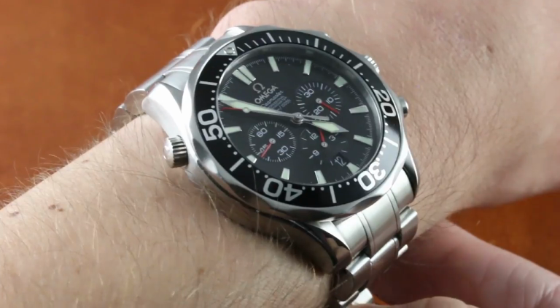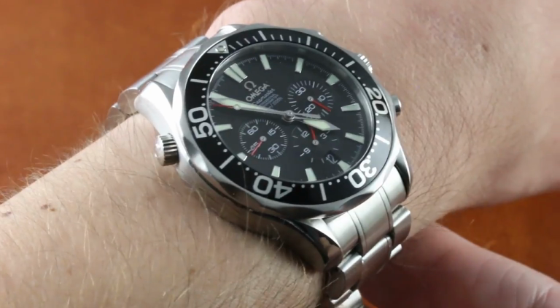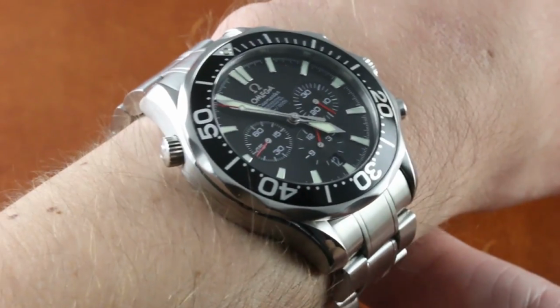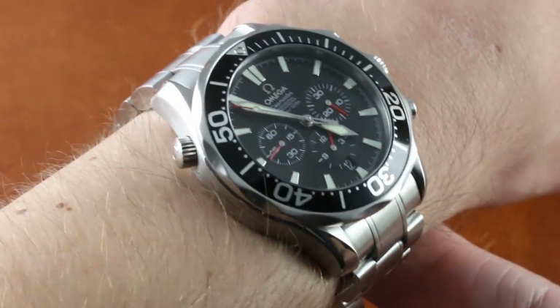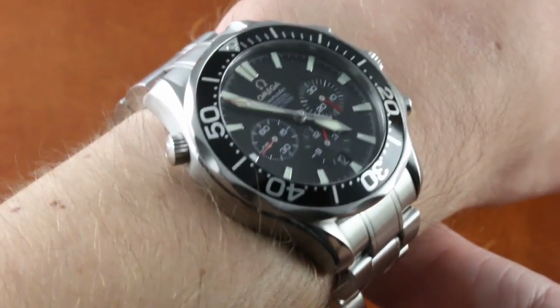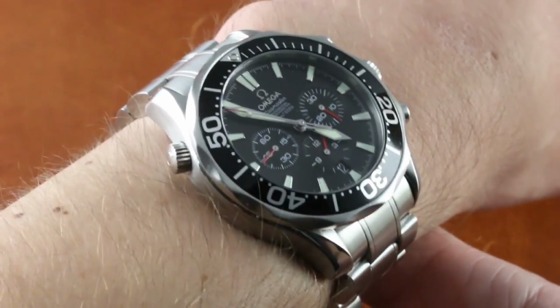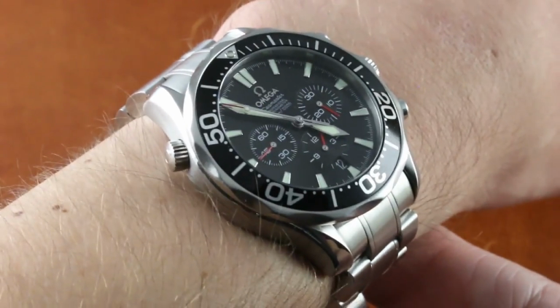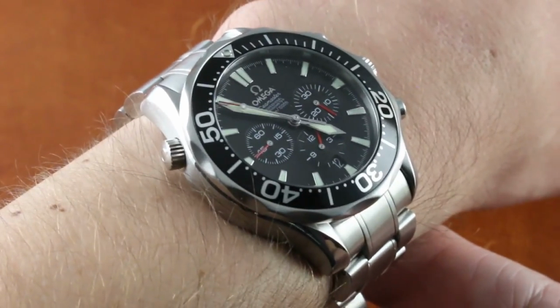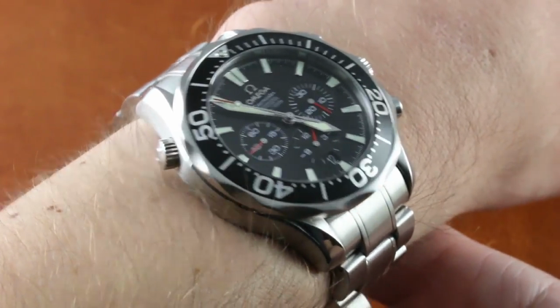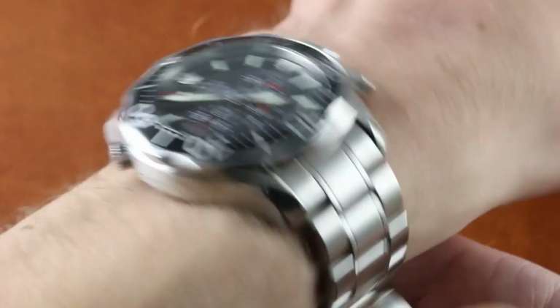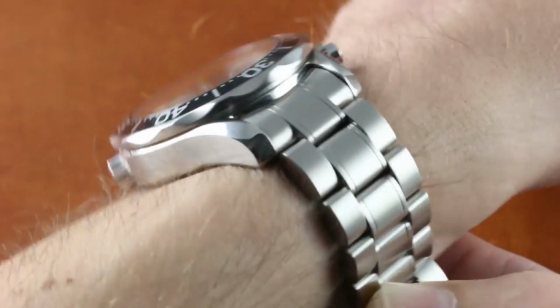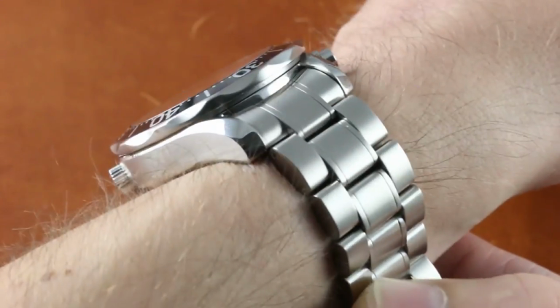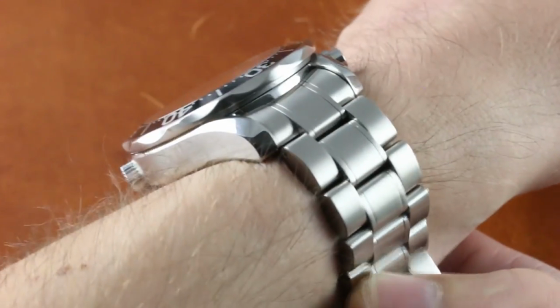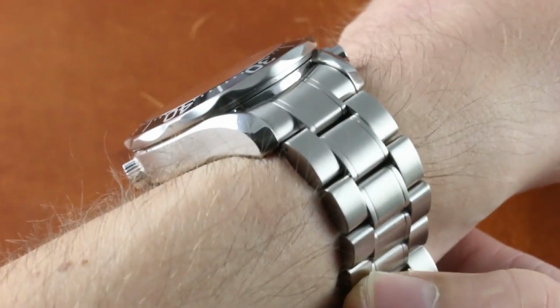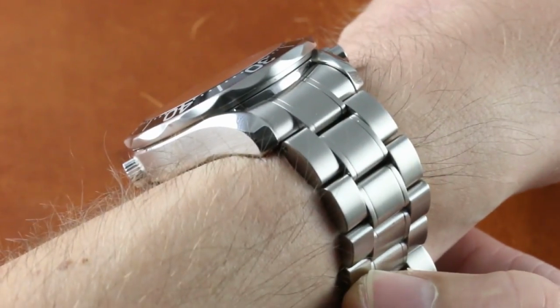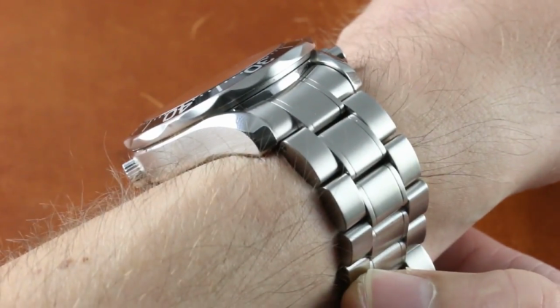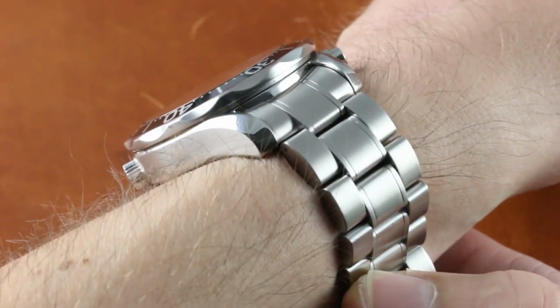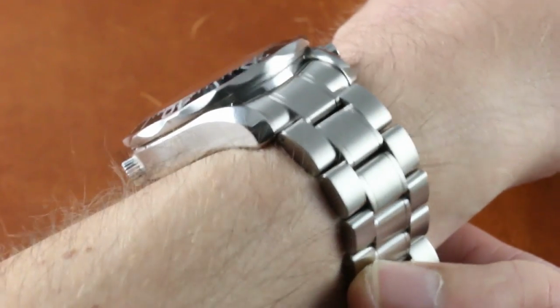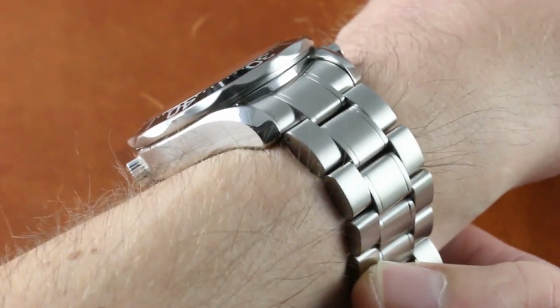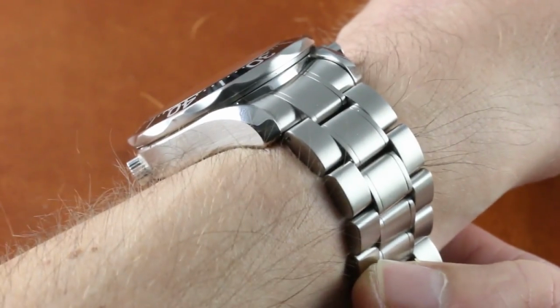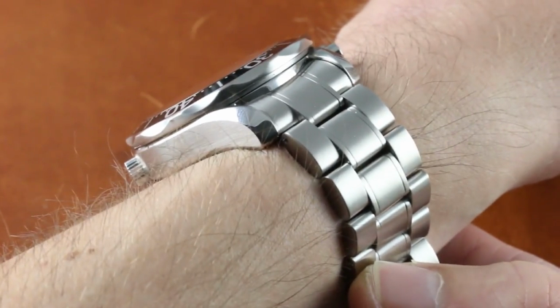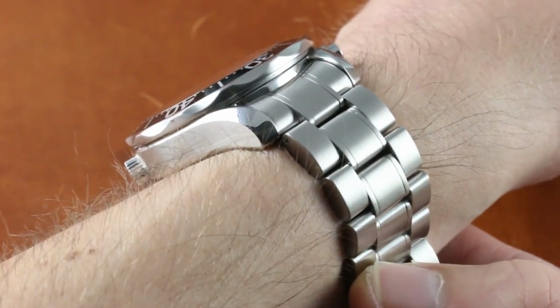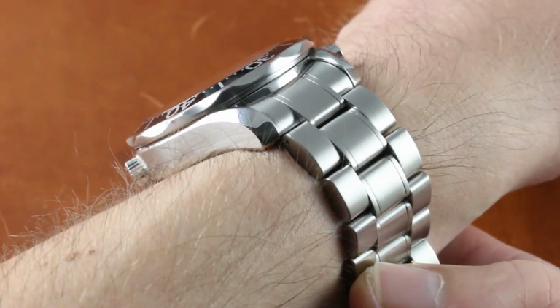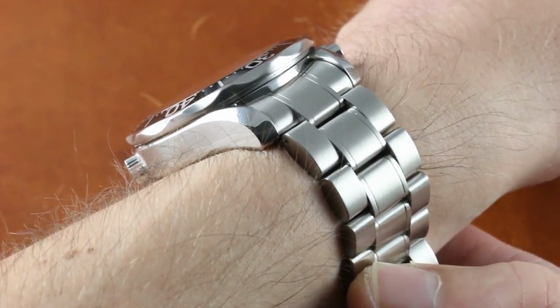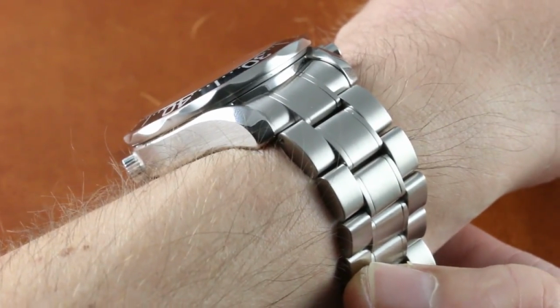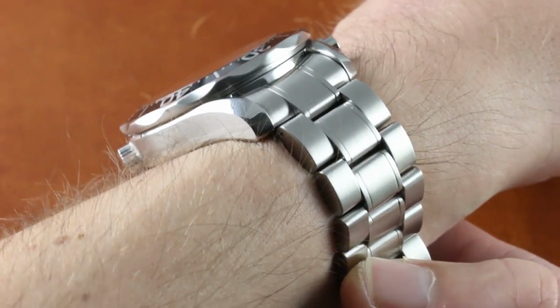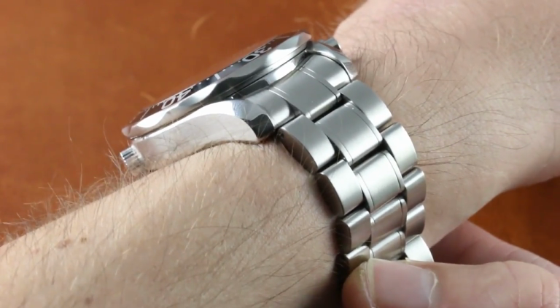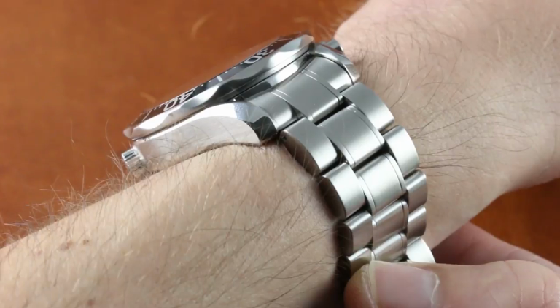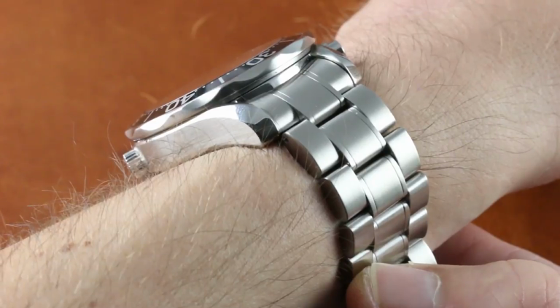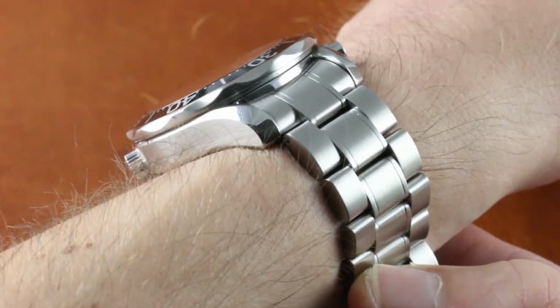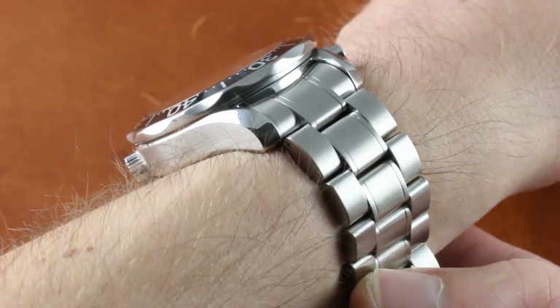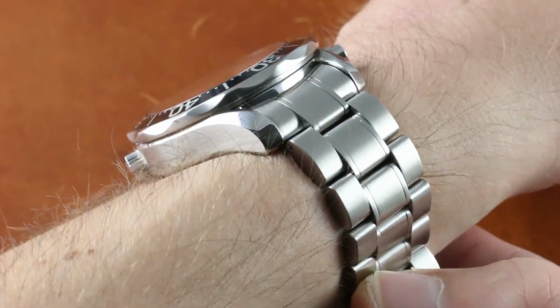I owned the chronometer version of the Seamaster Diver 300 — the original Bond watch — so this brings back good memories.